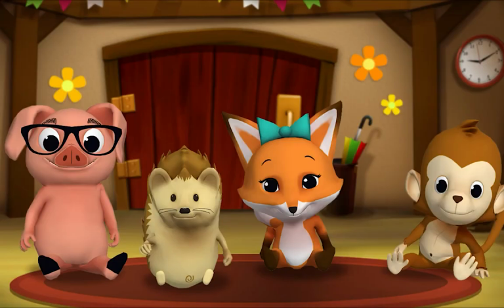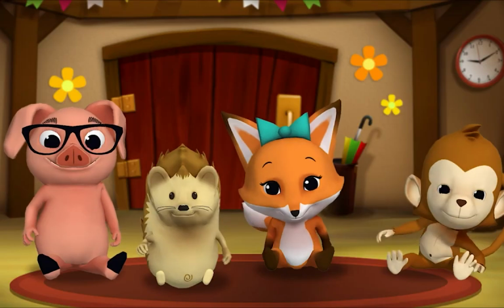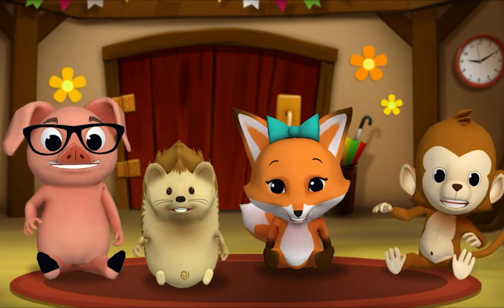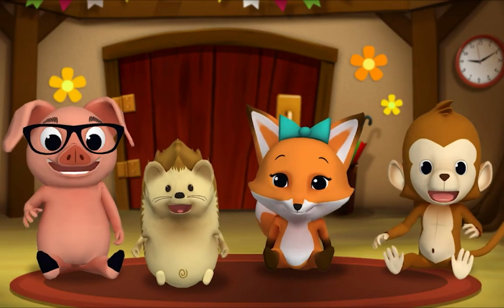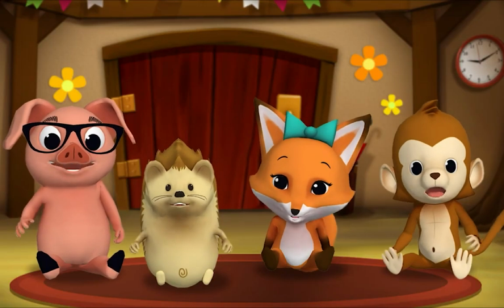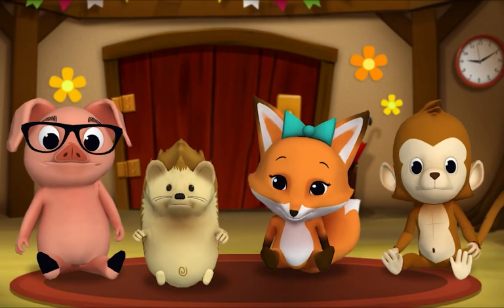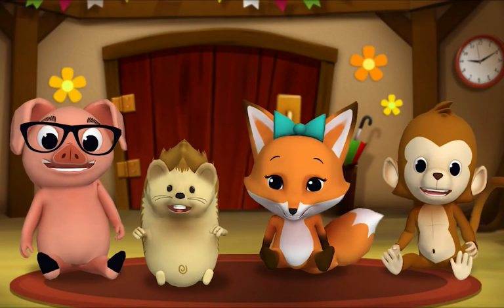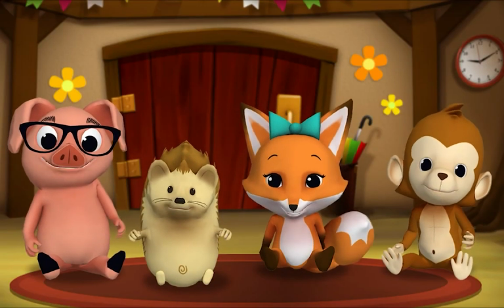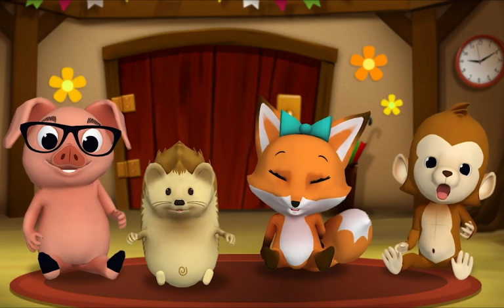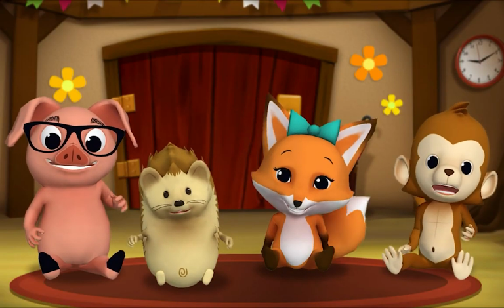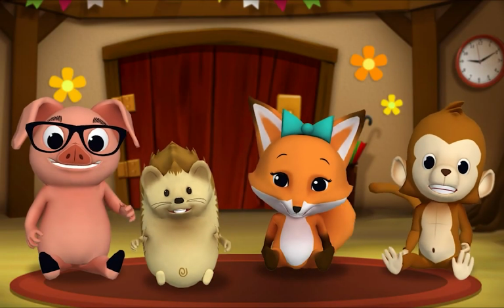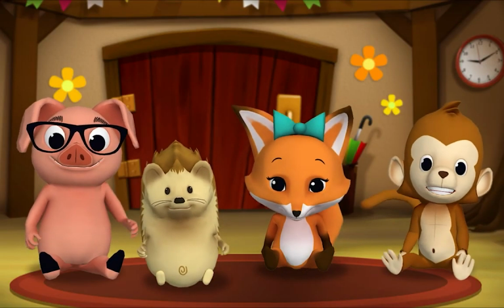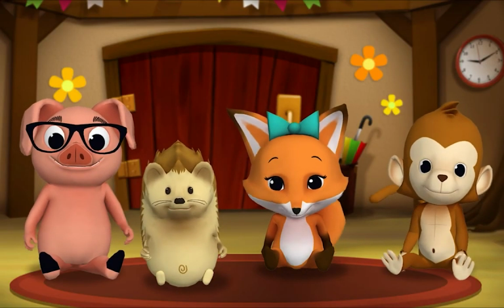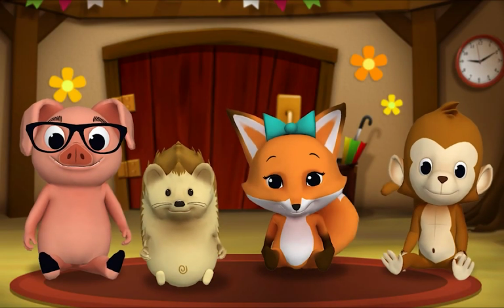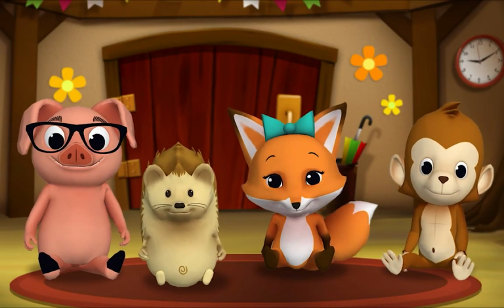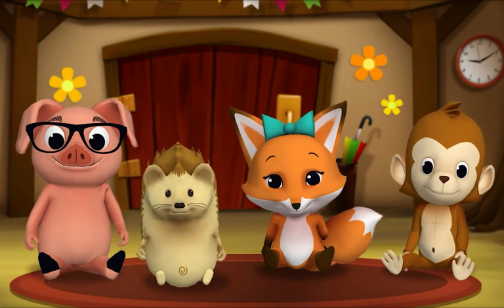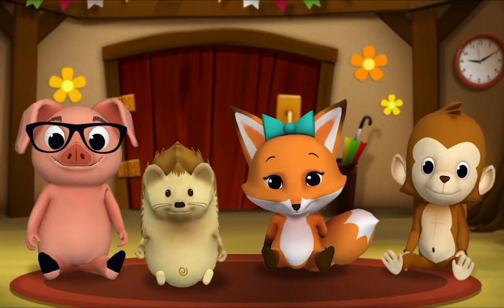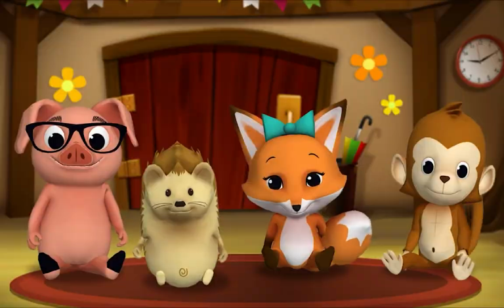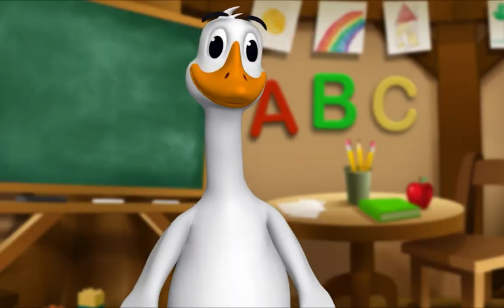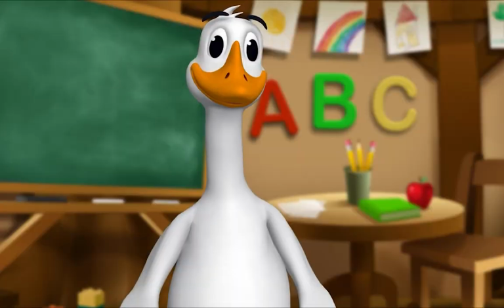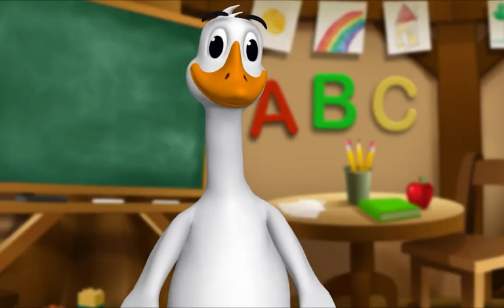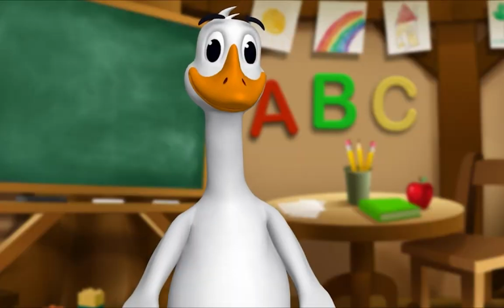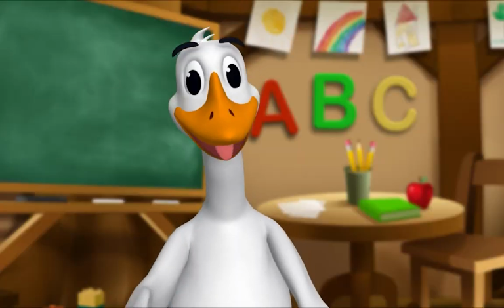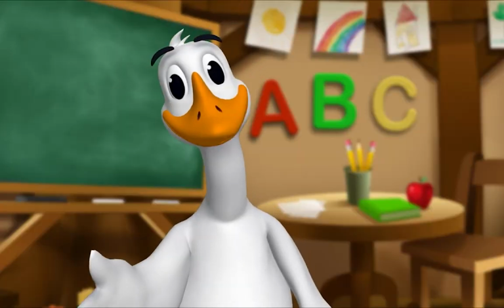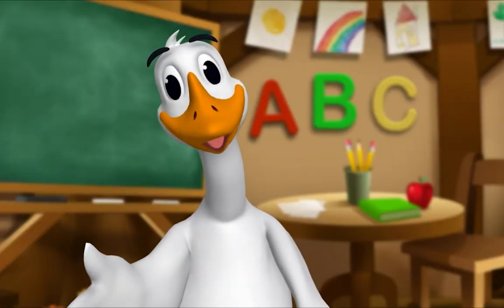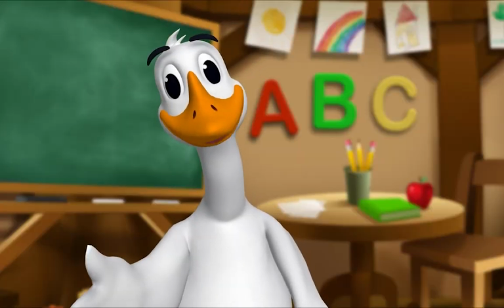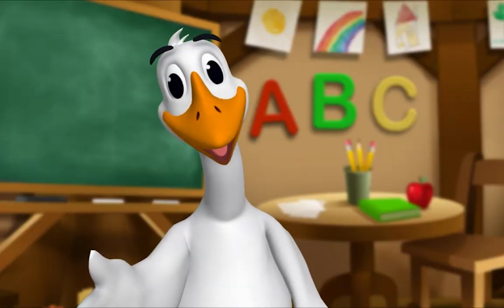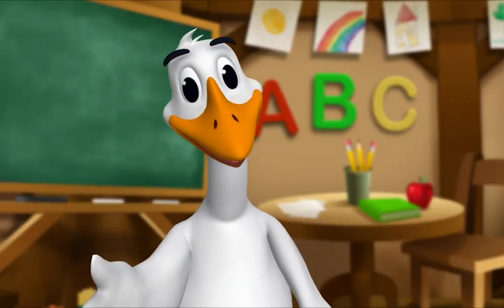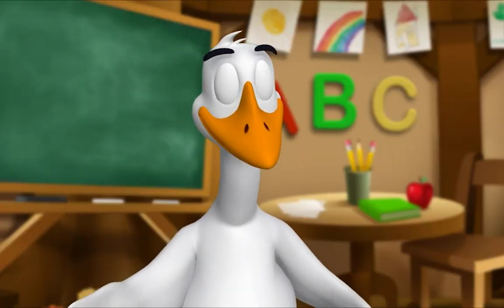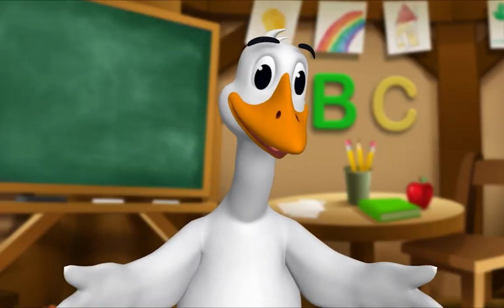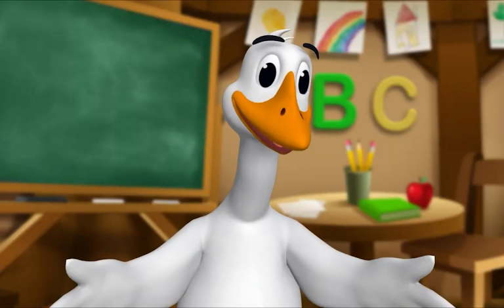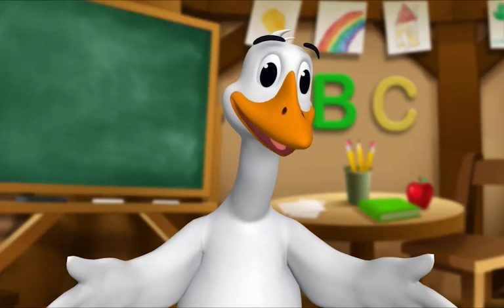Thank you, Mr. Goose. Thank you for reading with me.